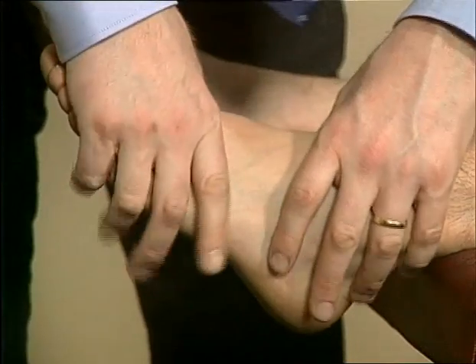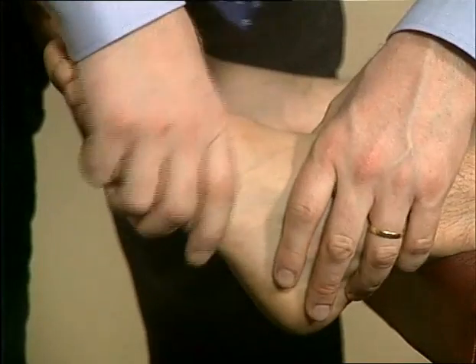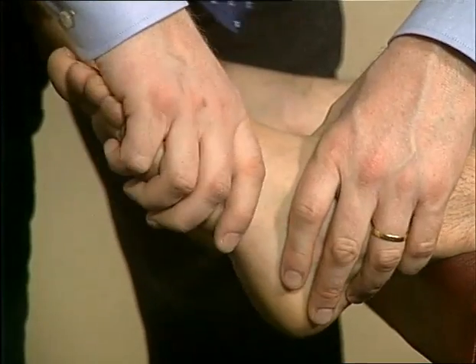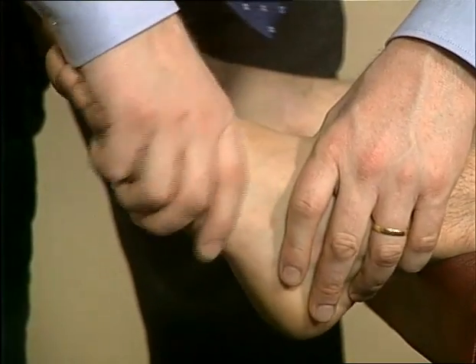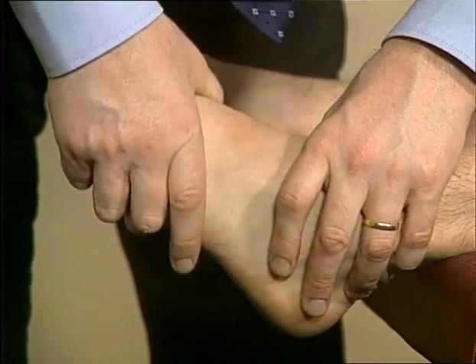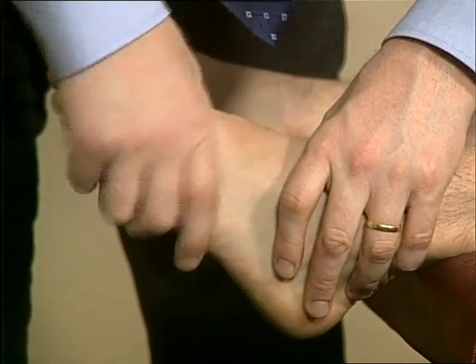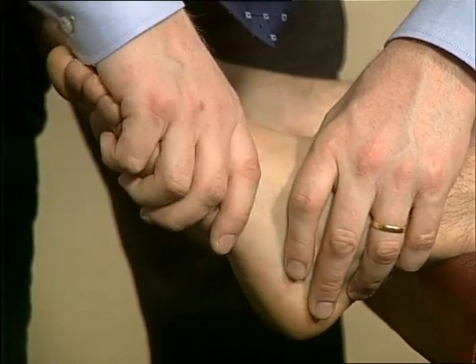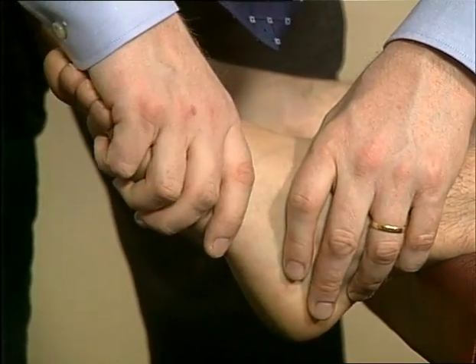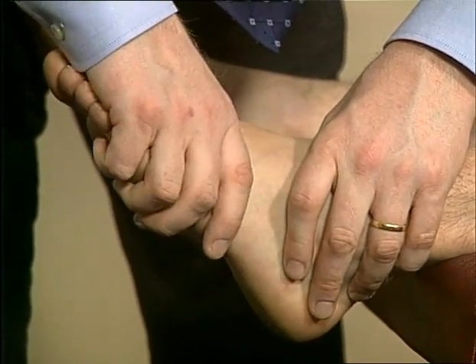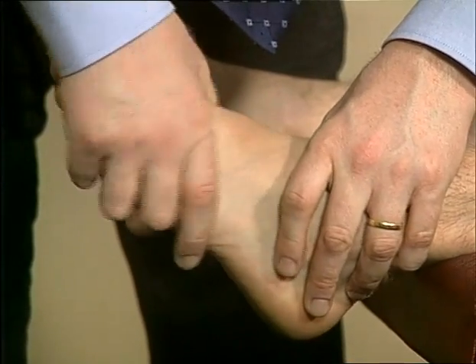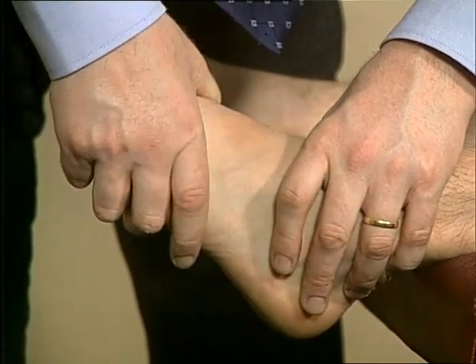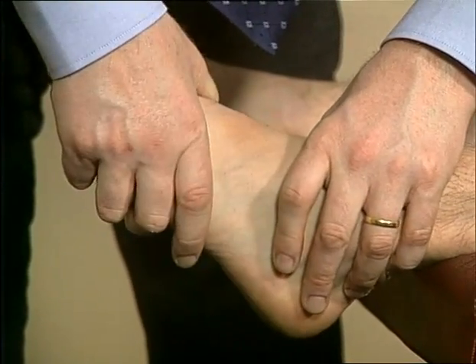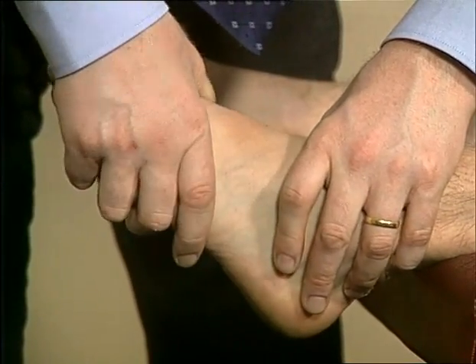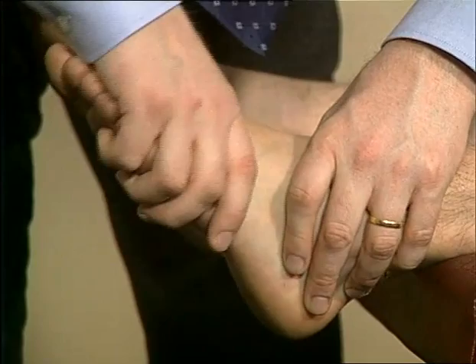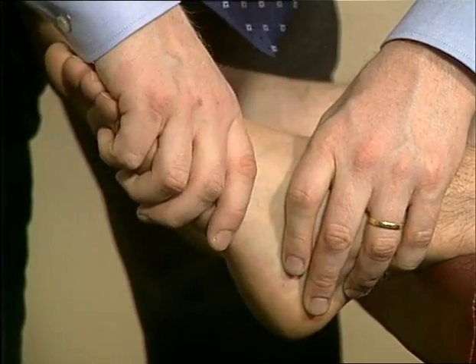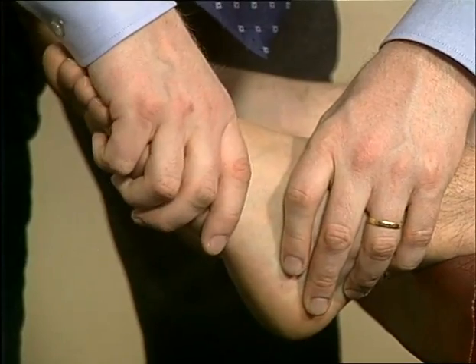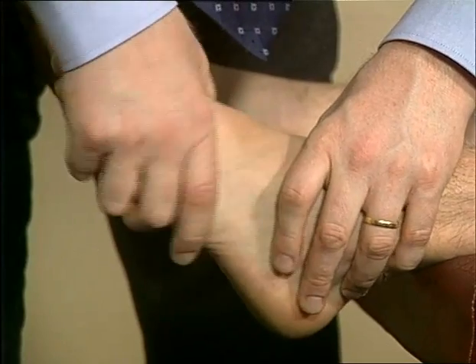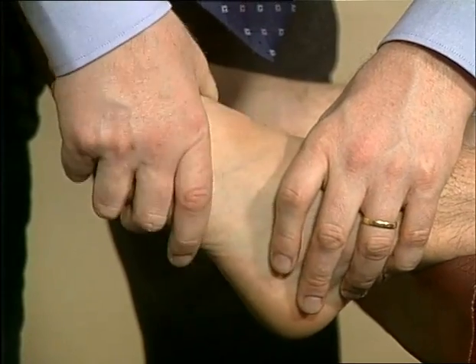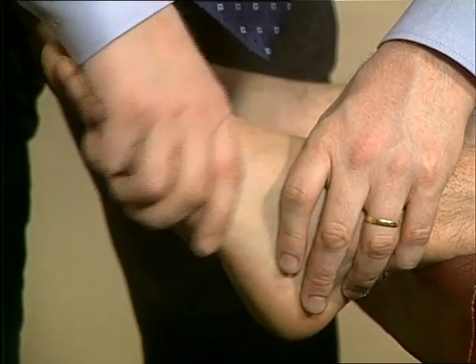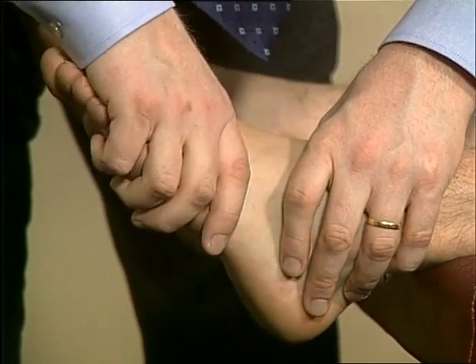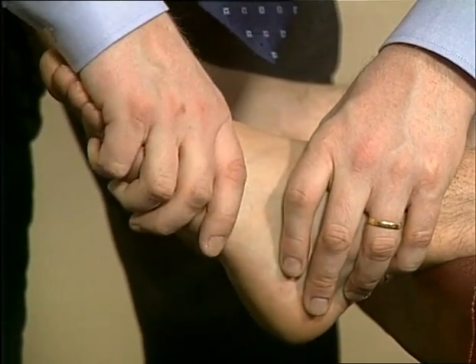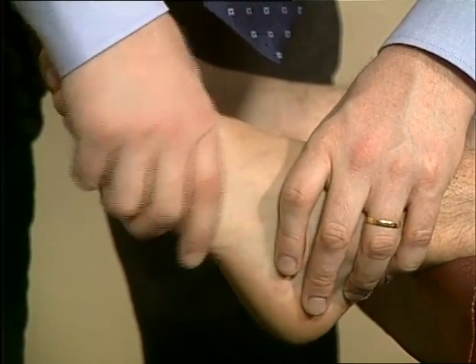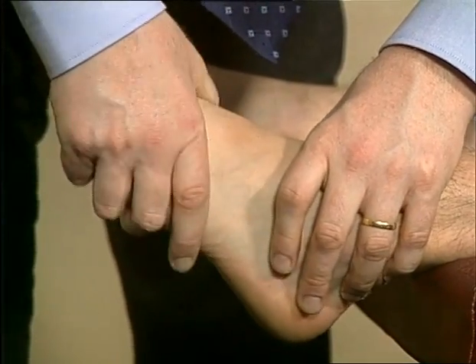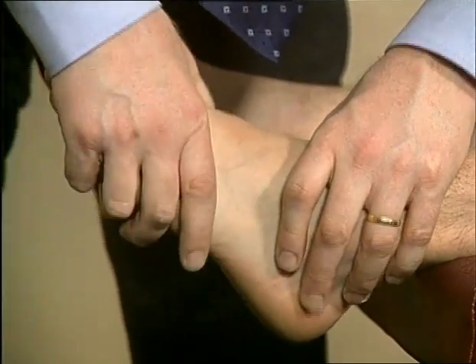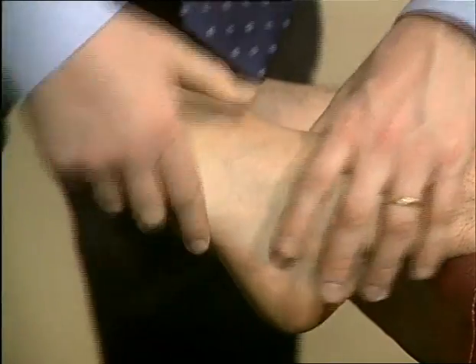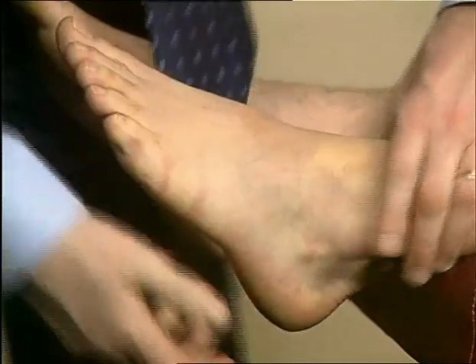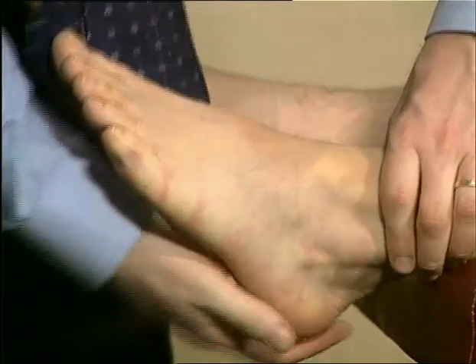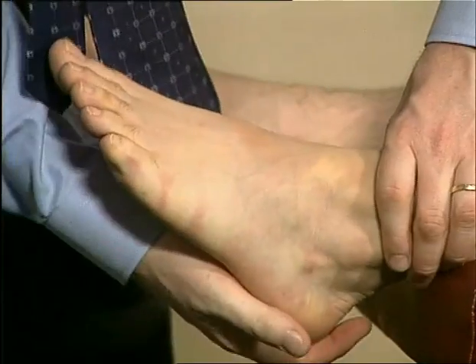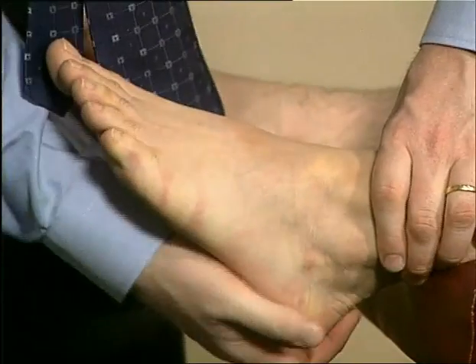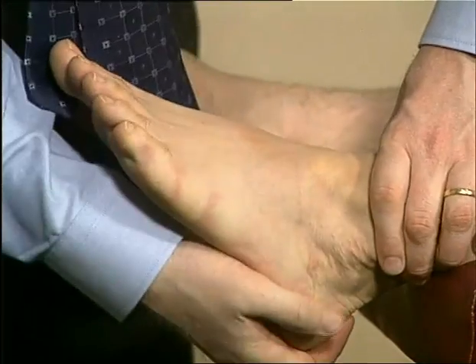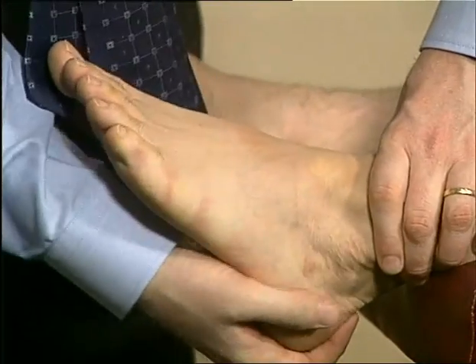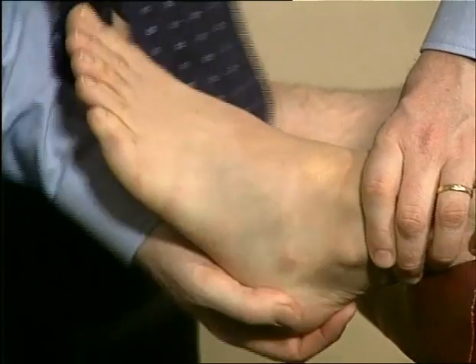Mid-tarsal and subtalar movements can also be assessed passively.